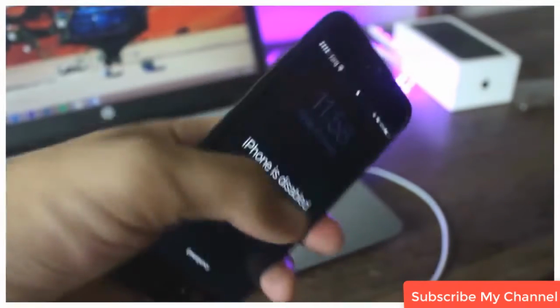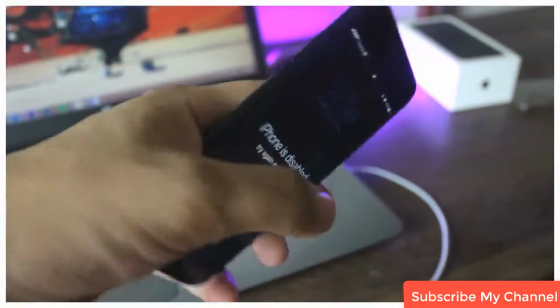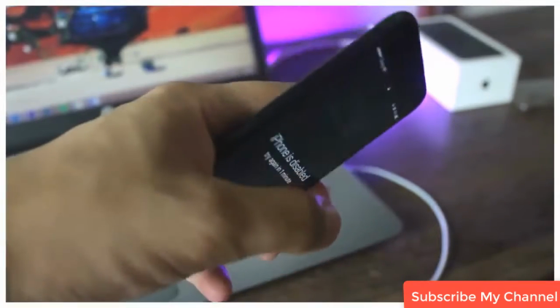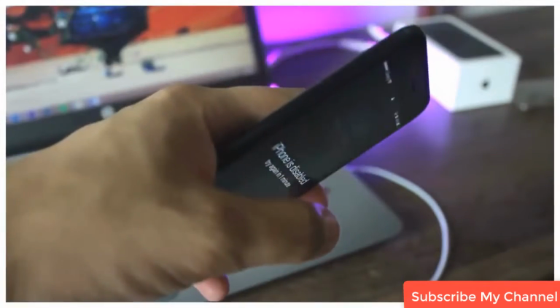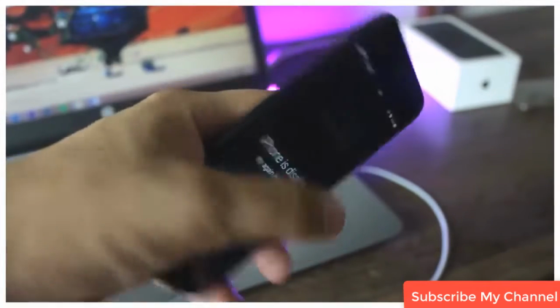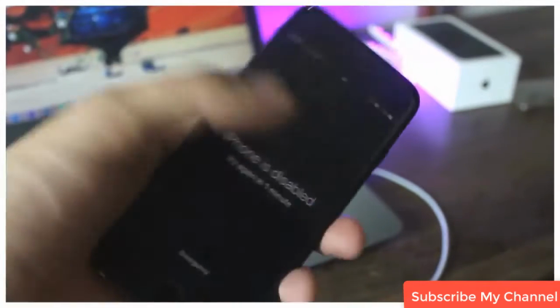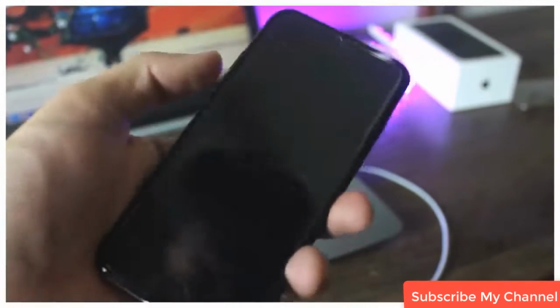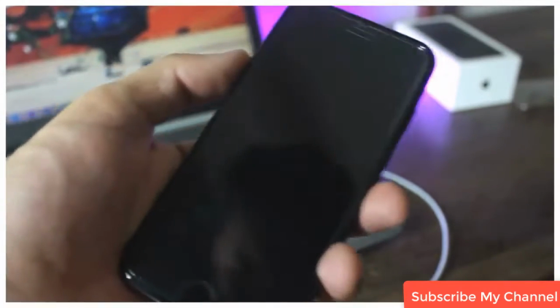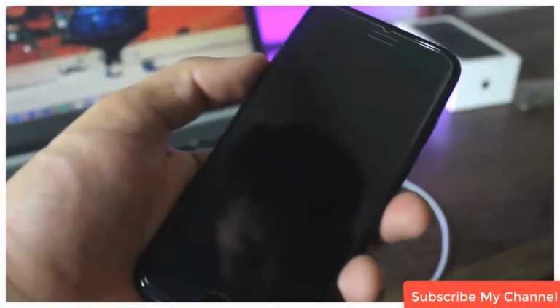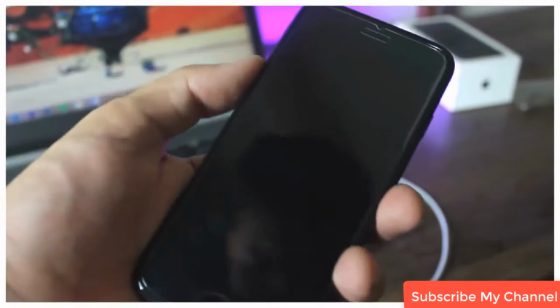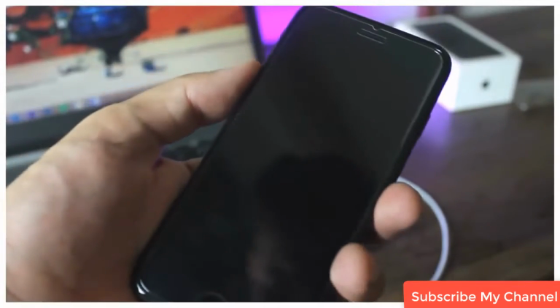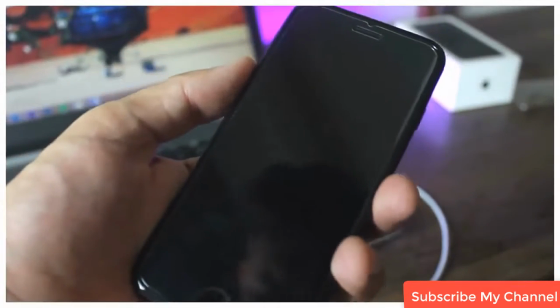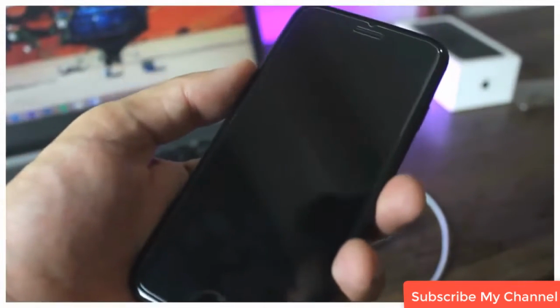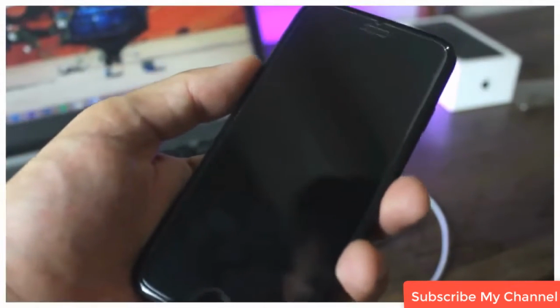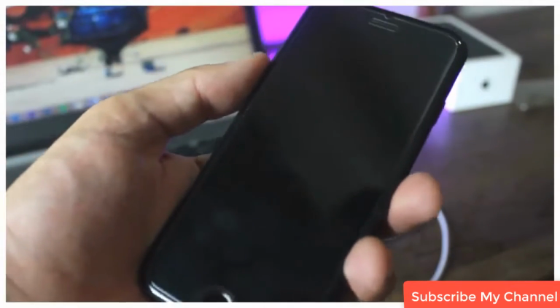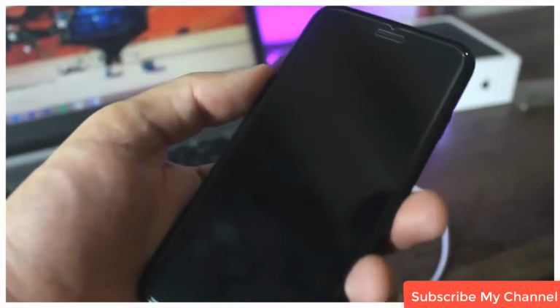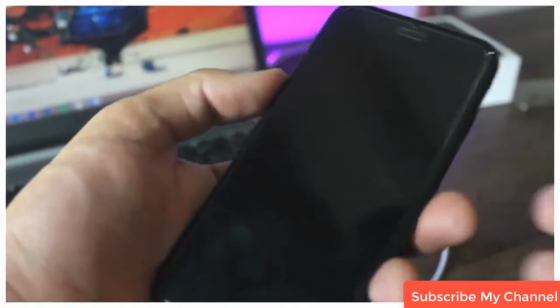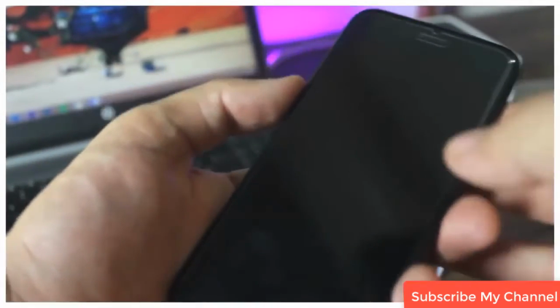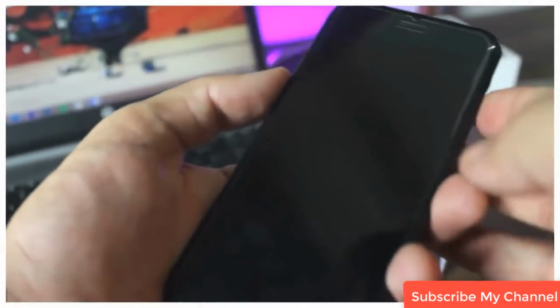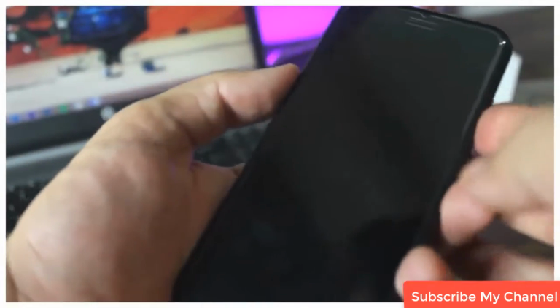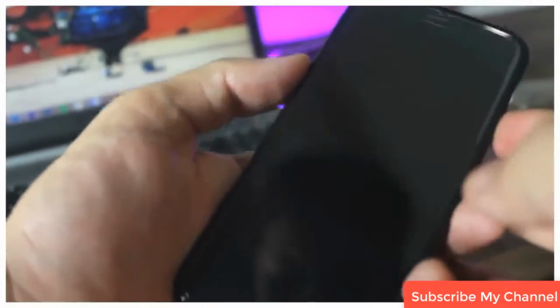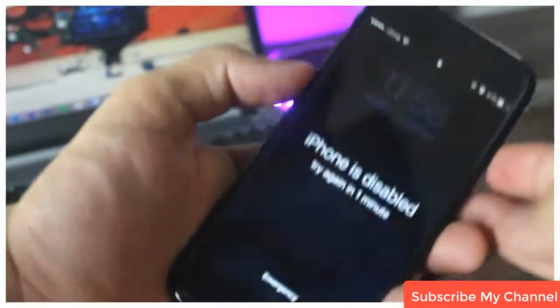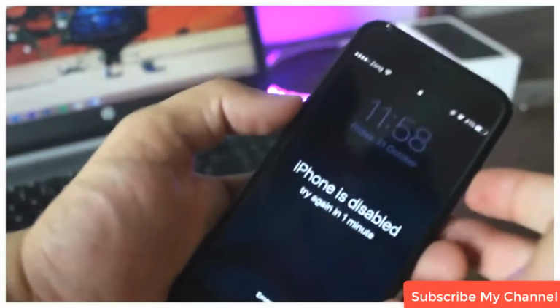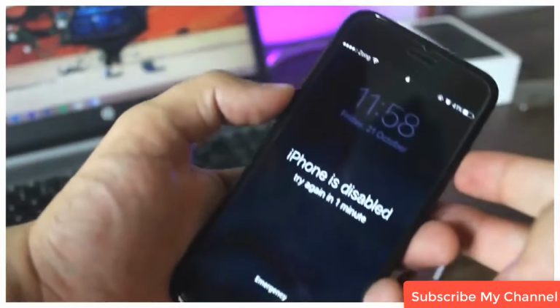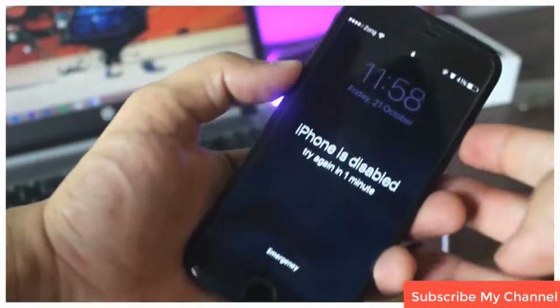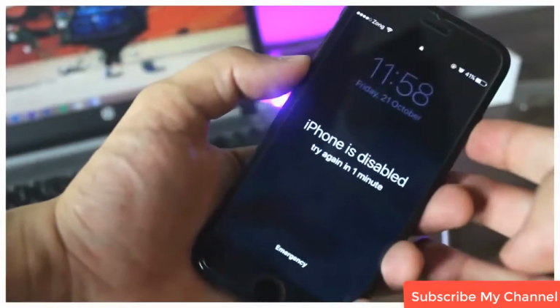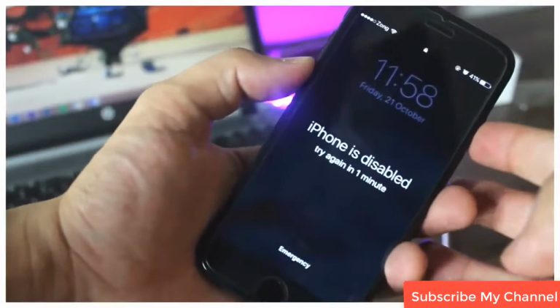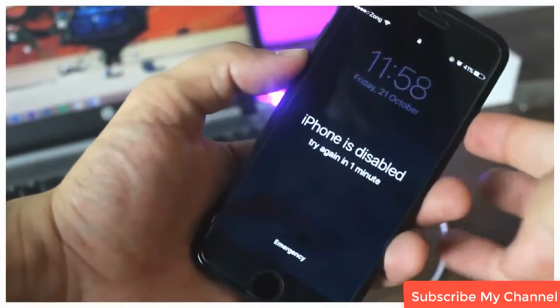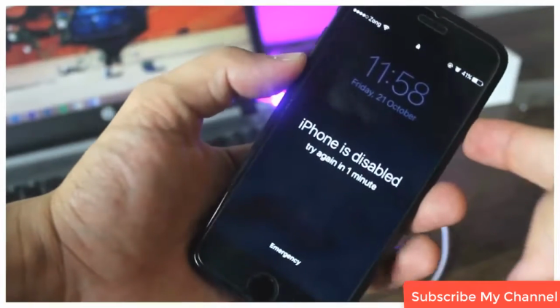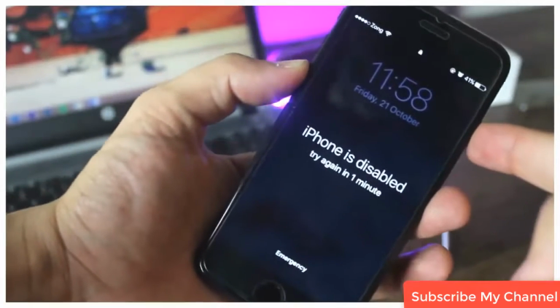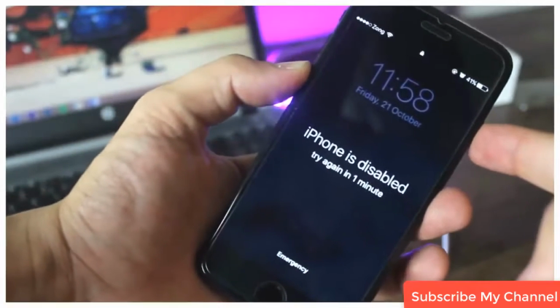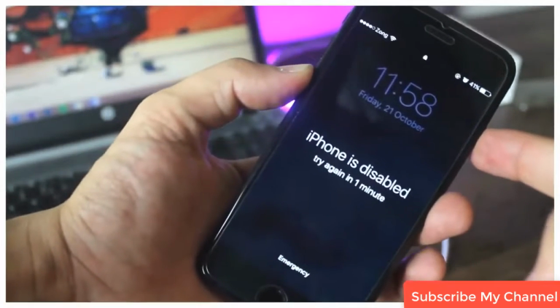First of all, press the power button and volume down button at the same time and keep pressing it until your device turns off.